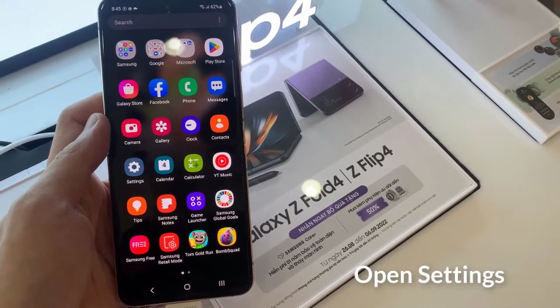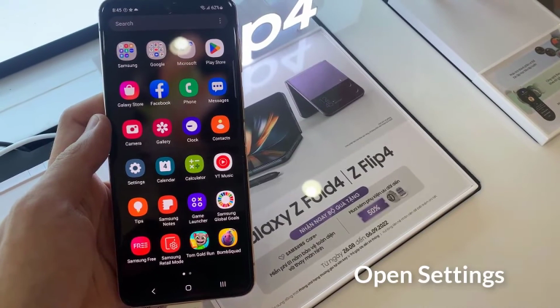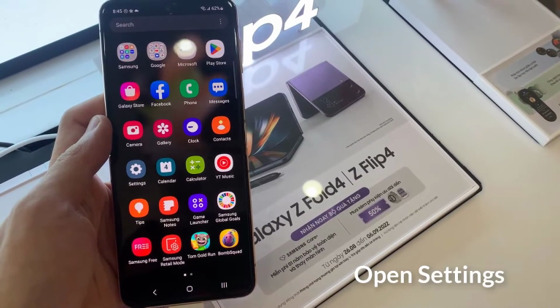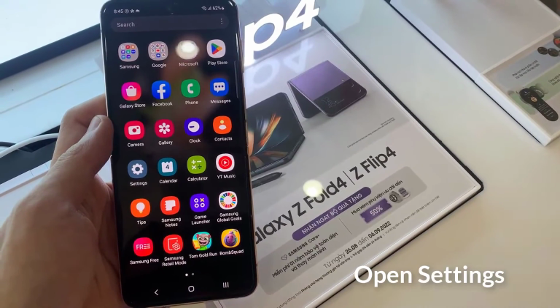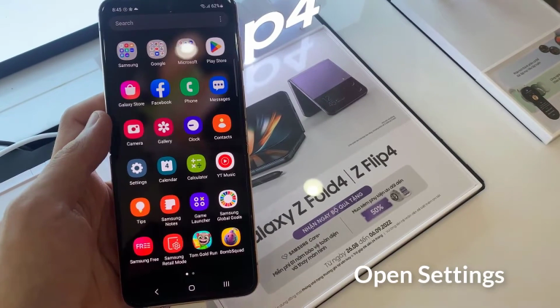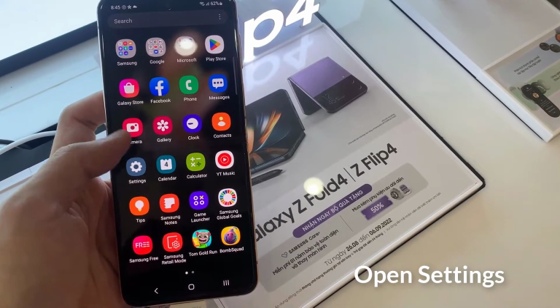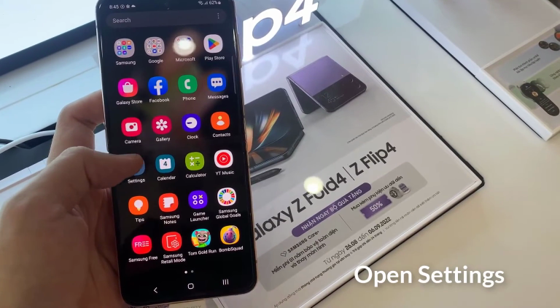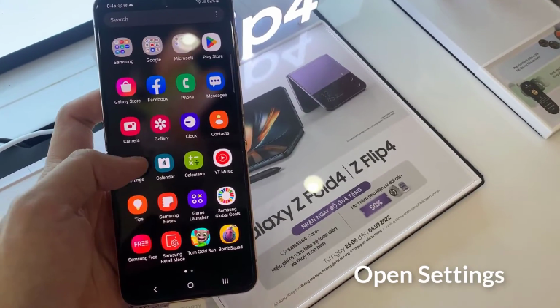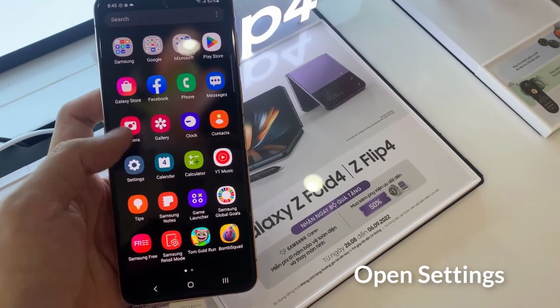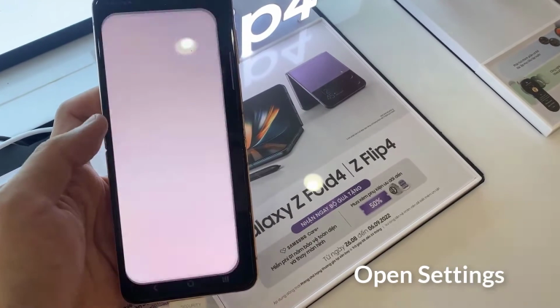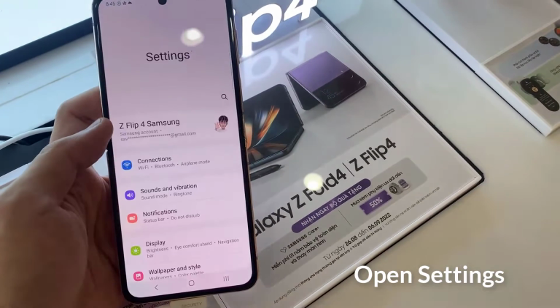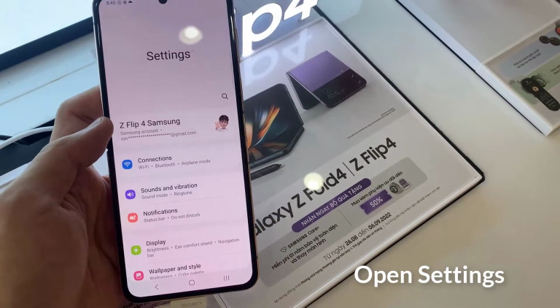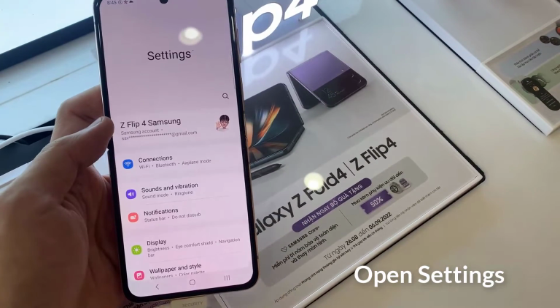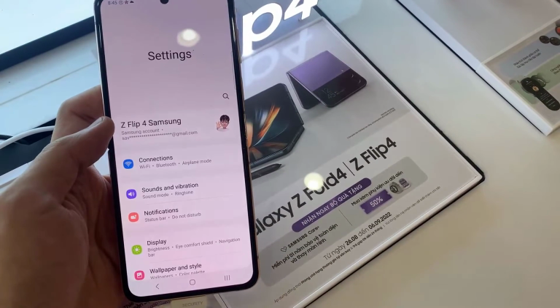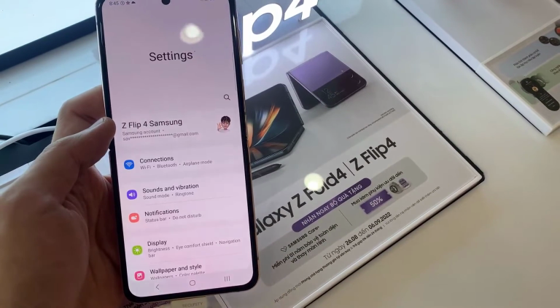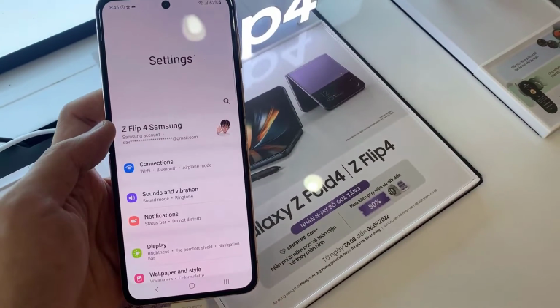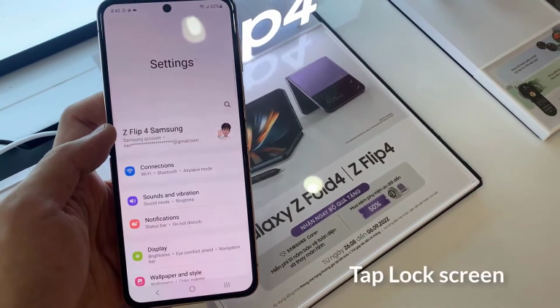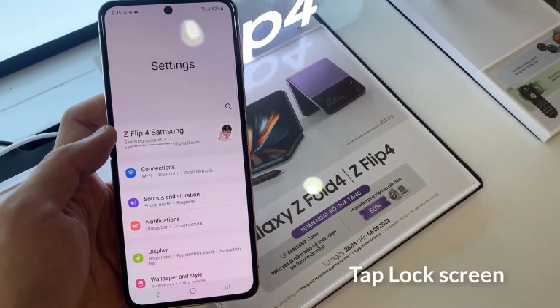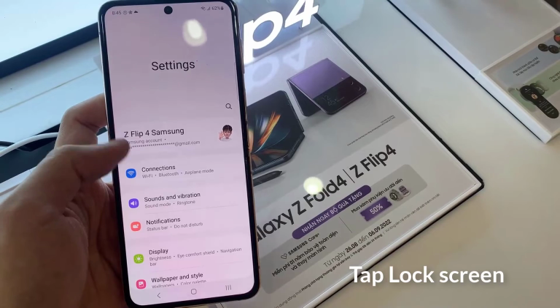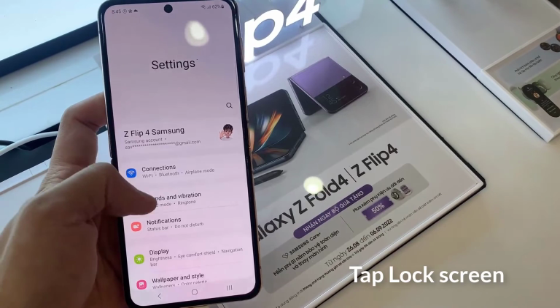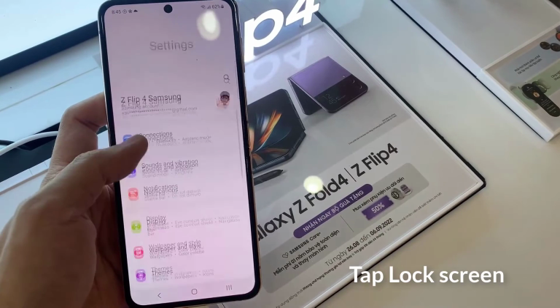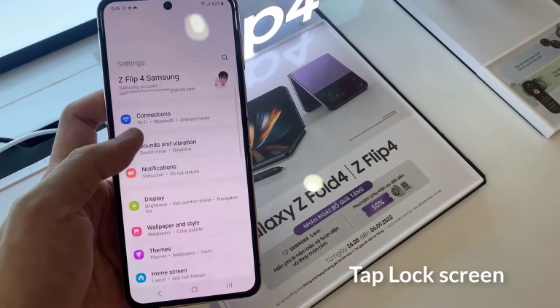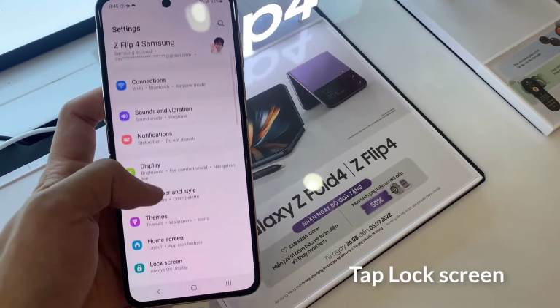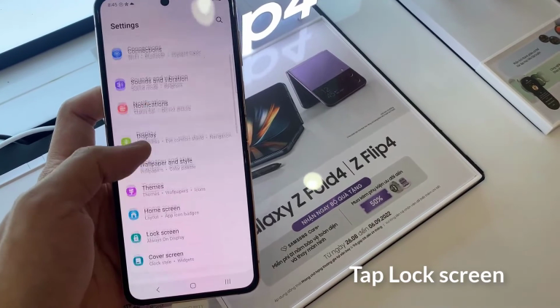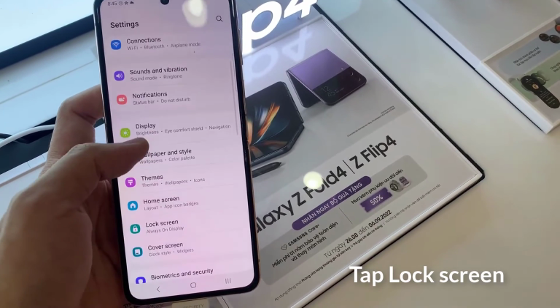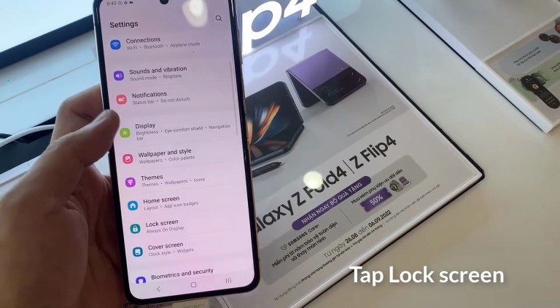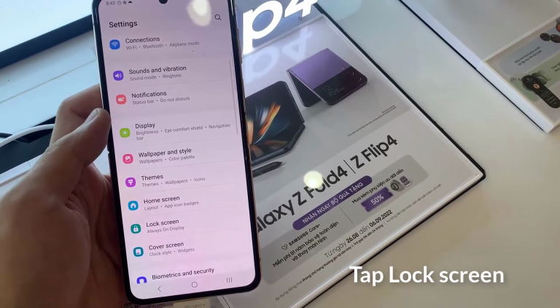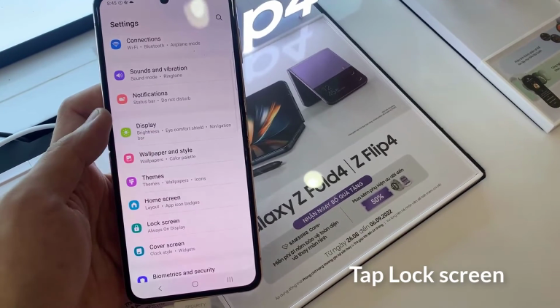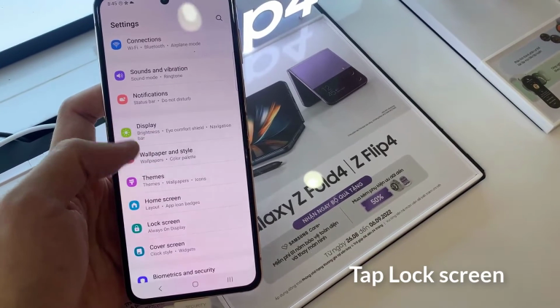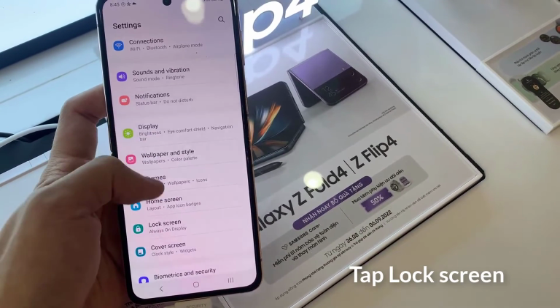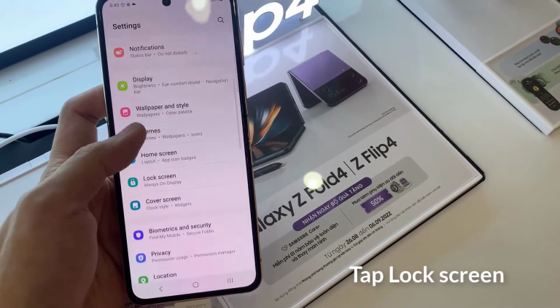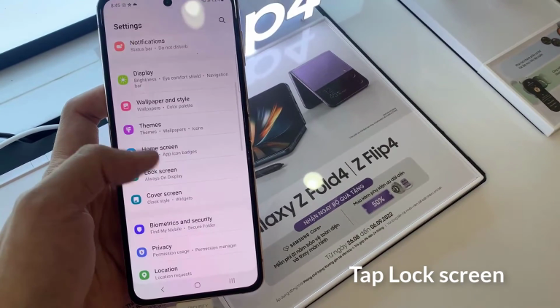First, open settings. In settings, go down and tap on lock screen.